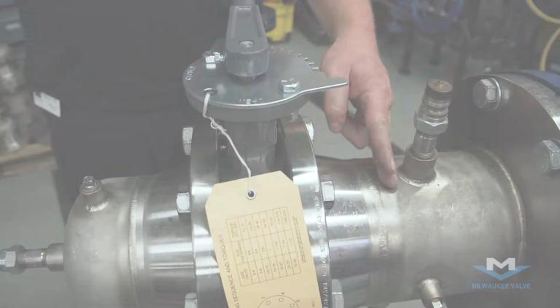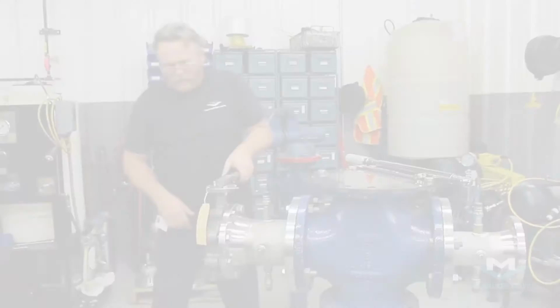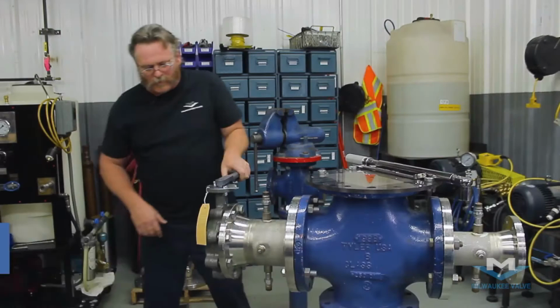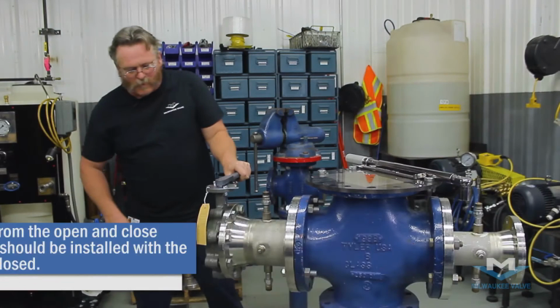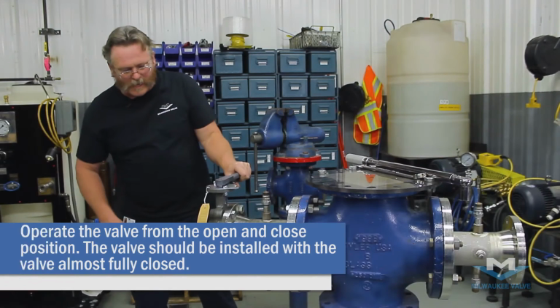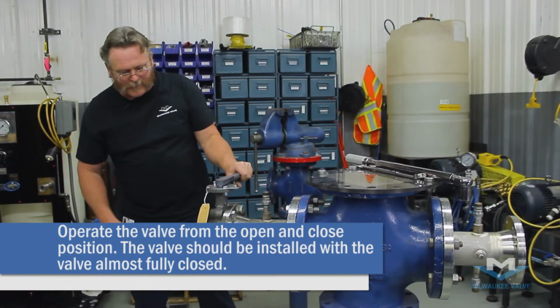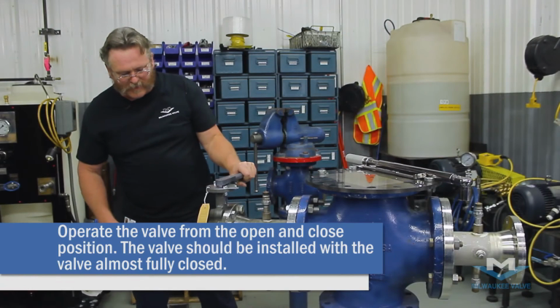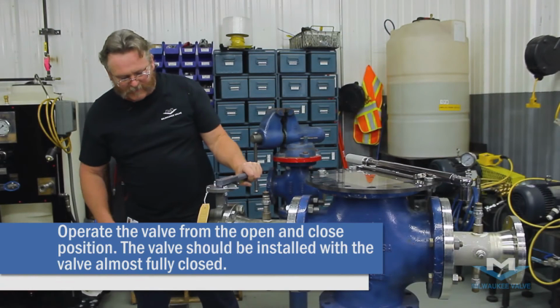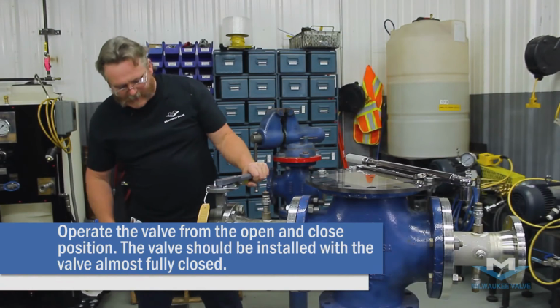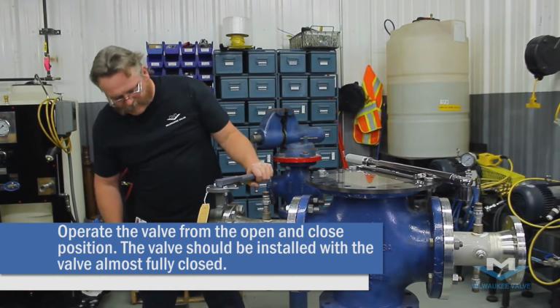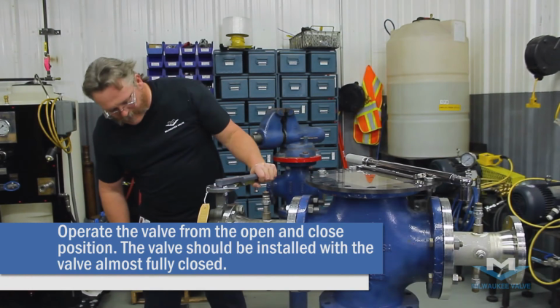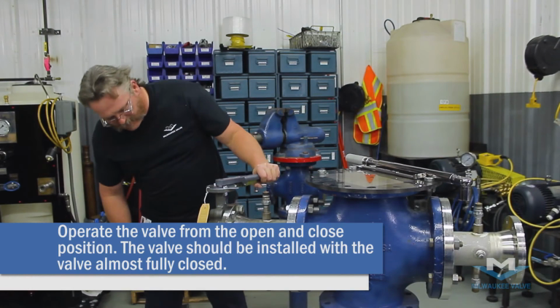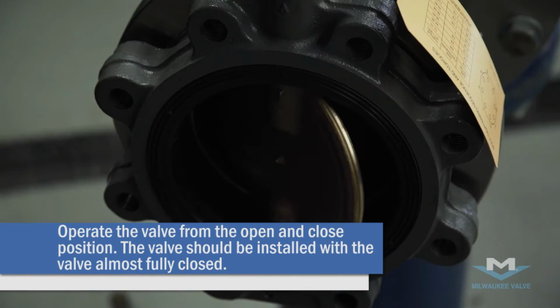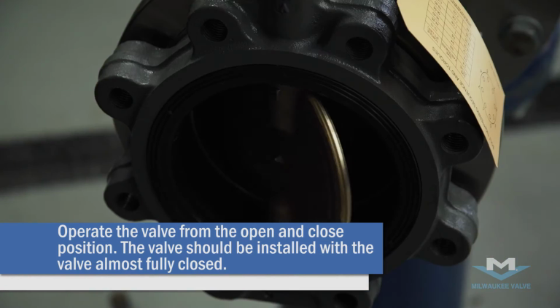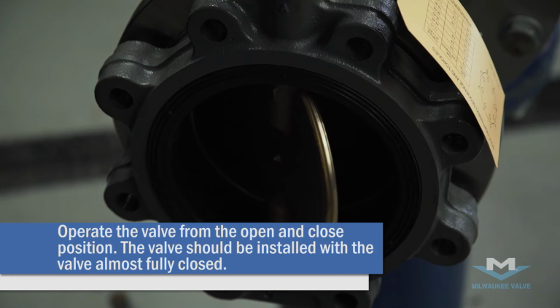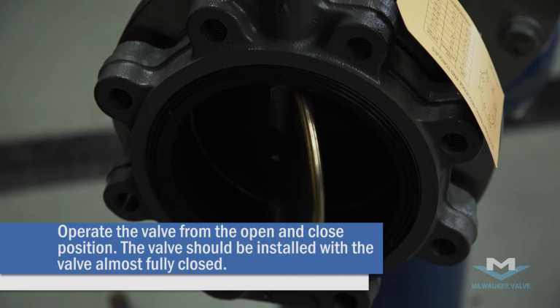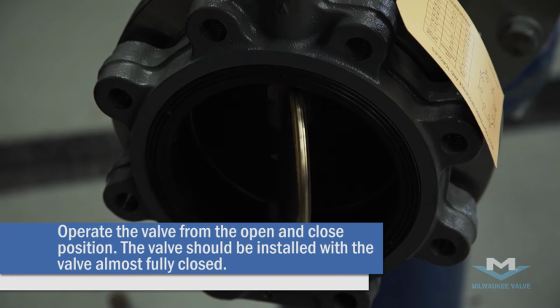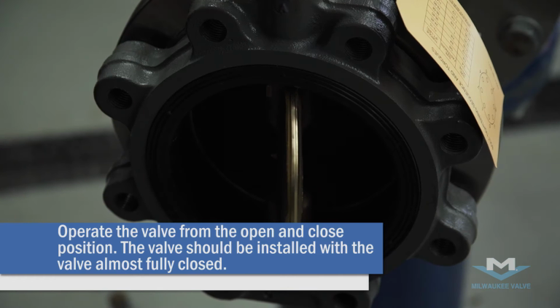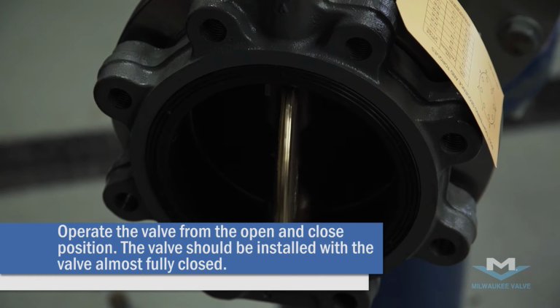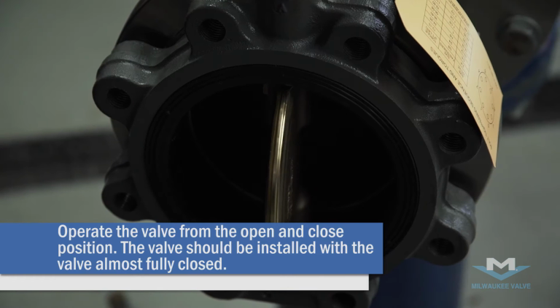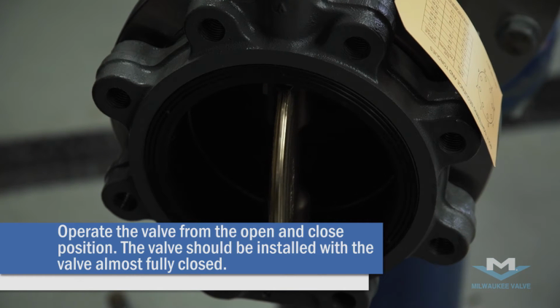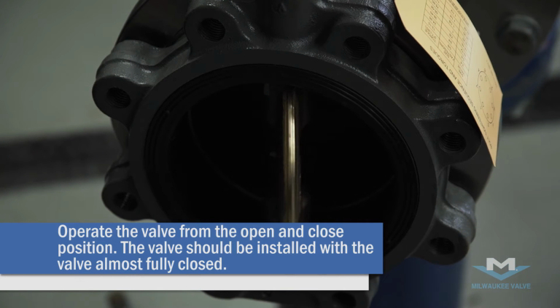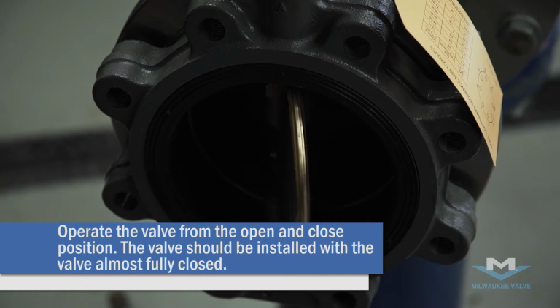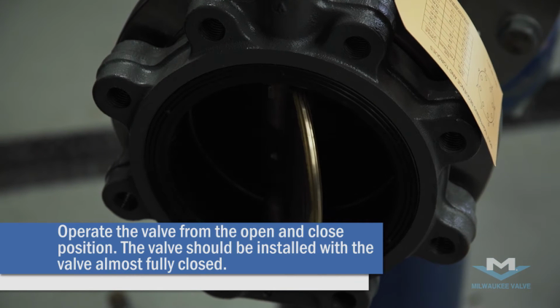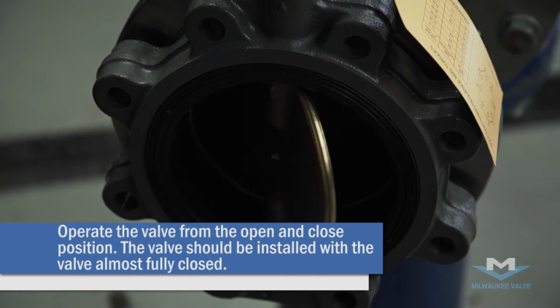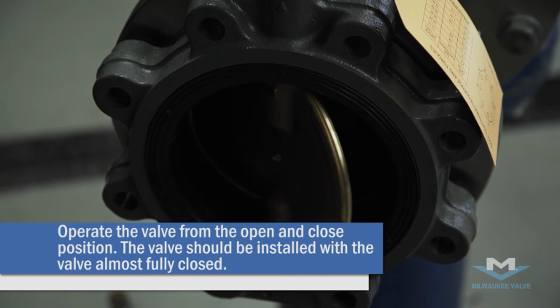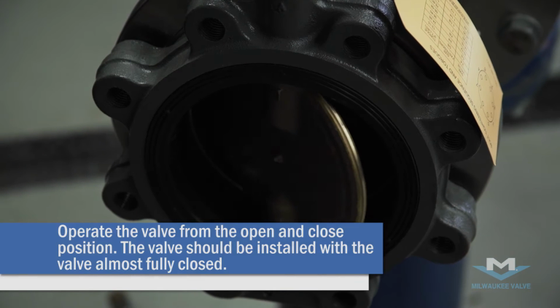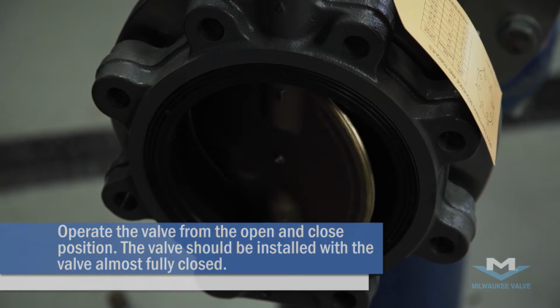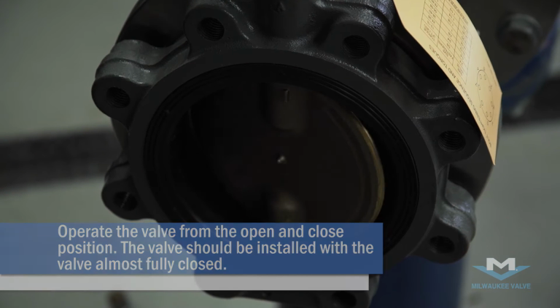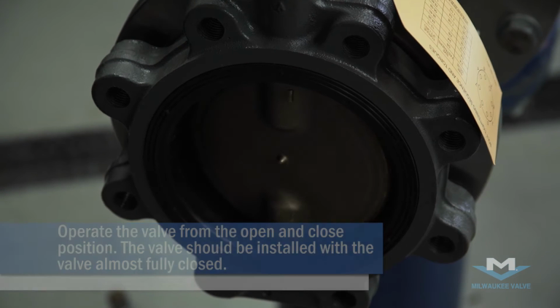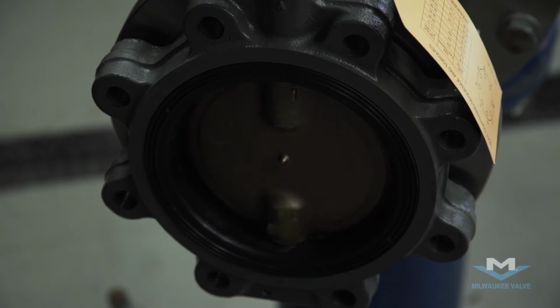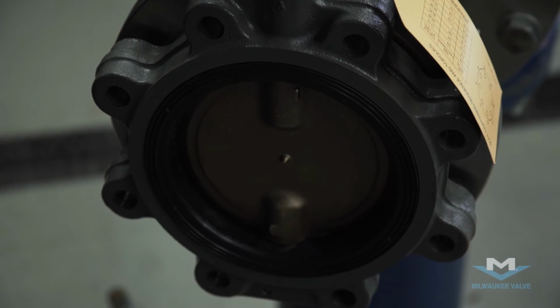You're going to want to operate the valve to make sure that it clears the piping on the inside.